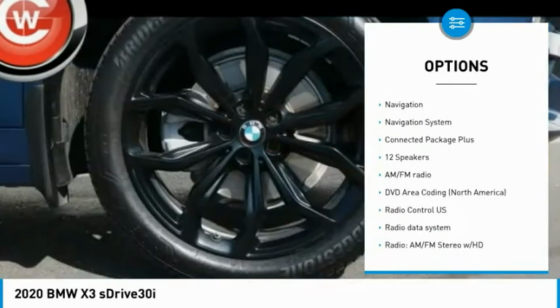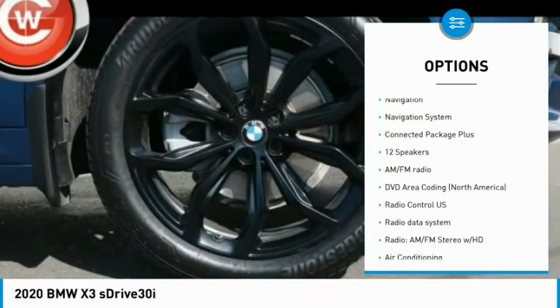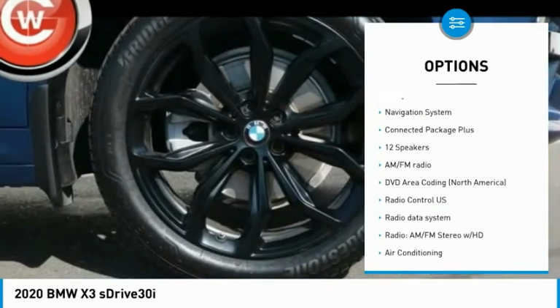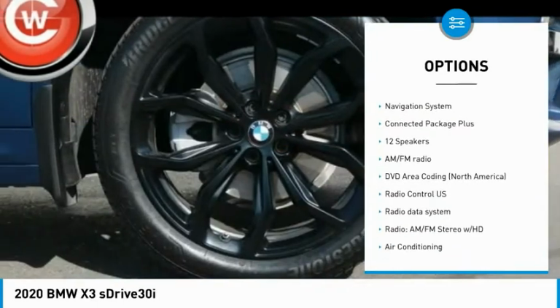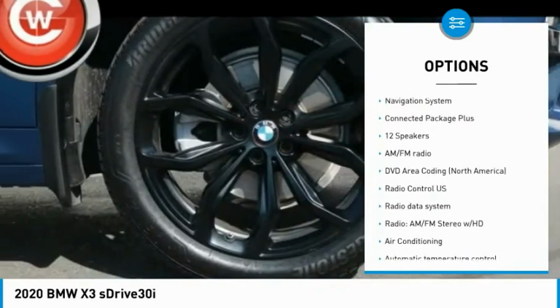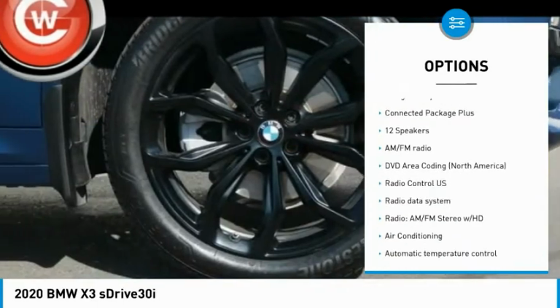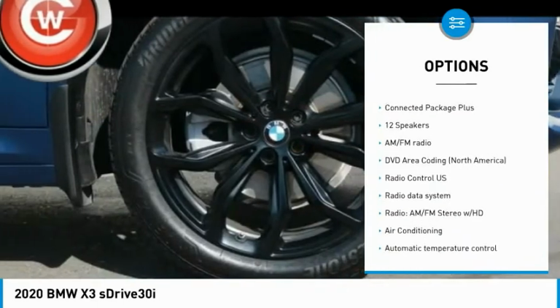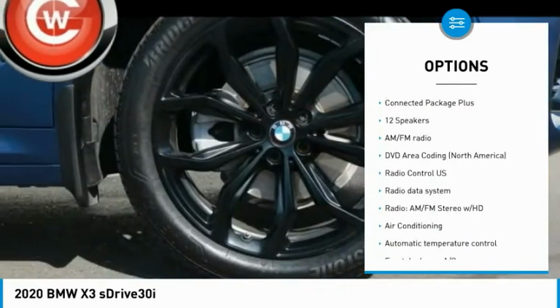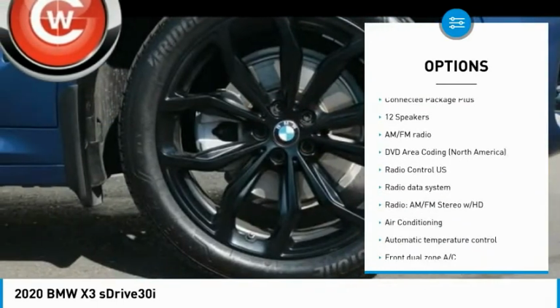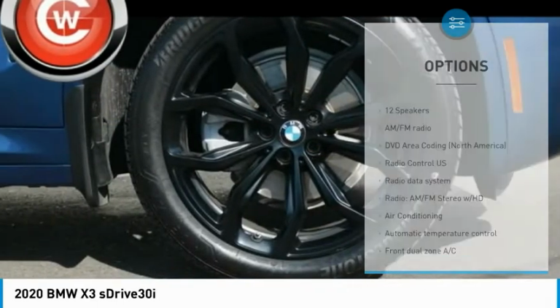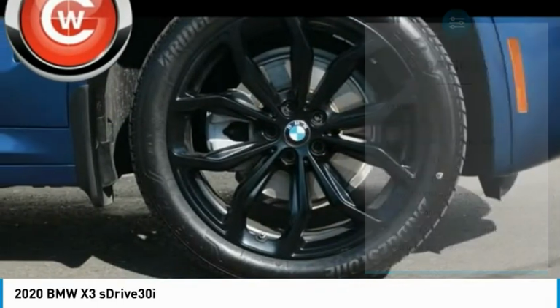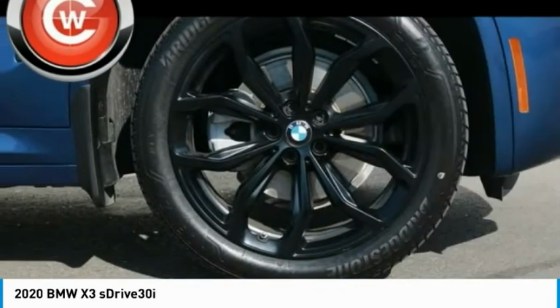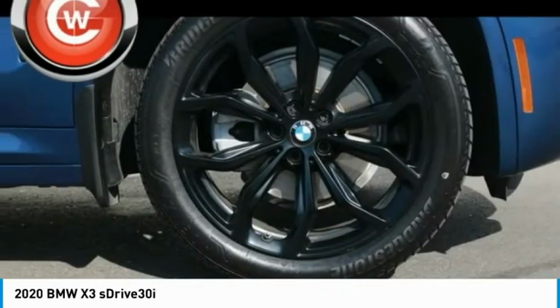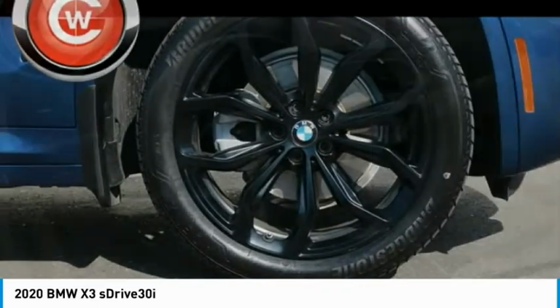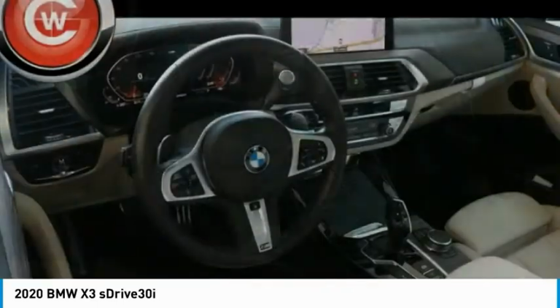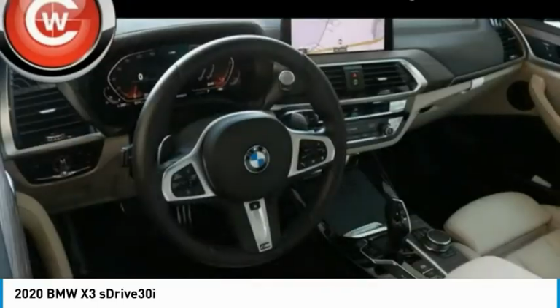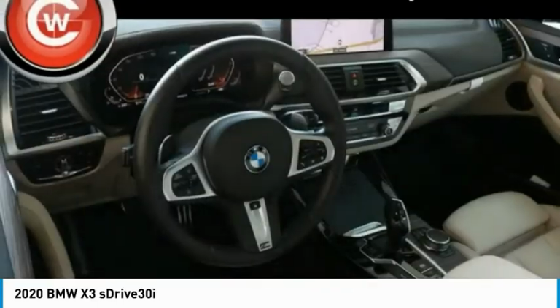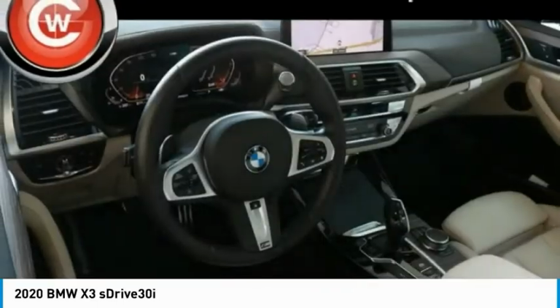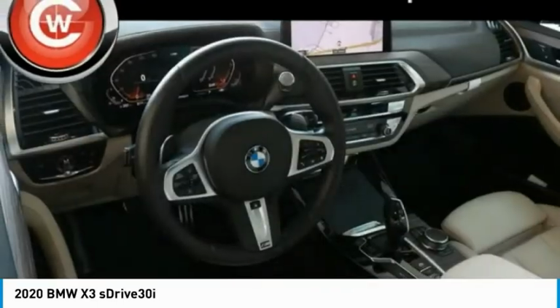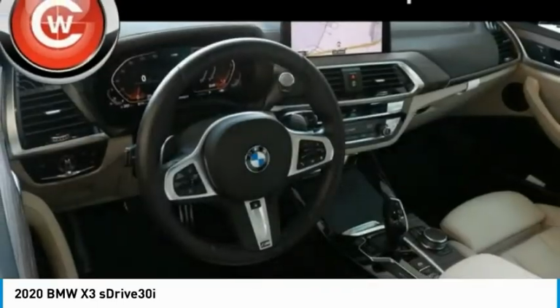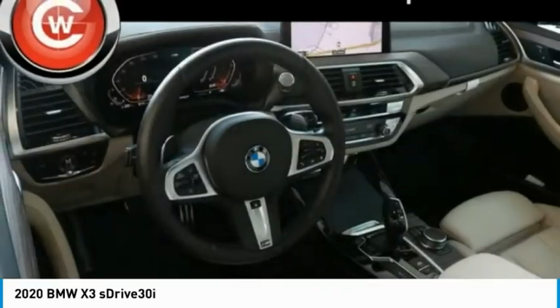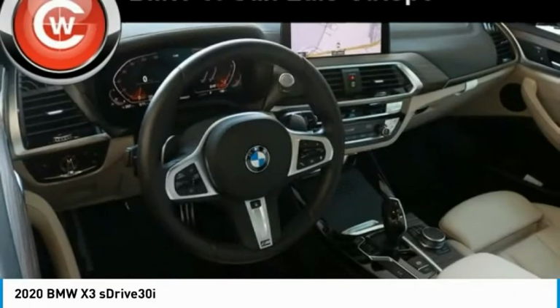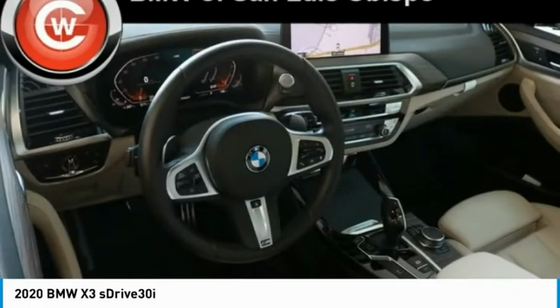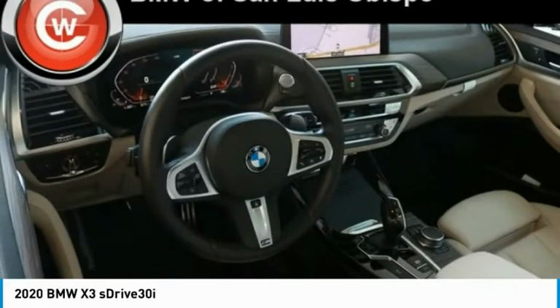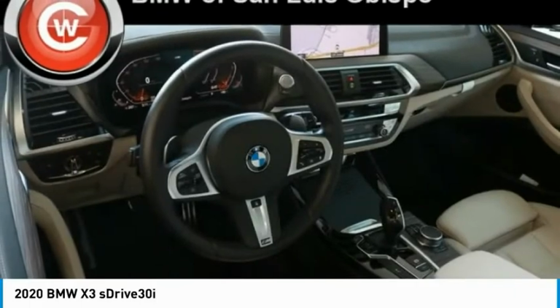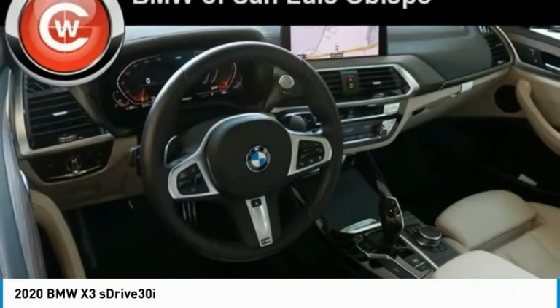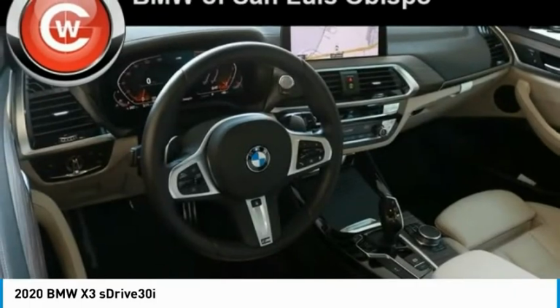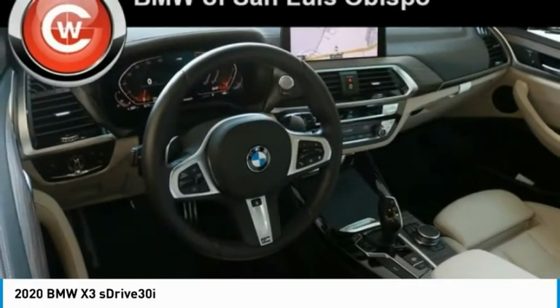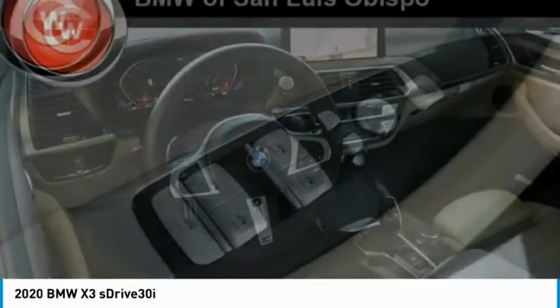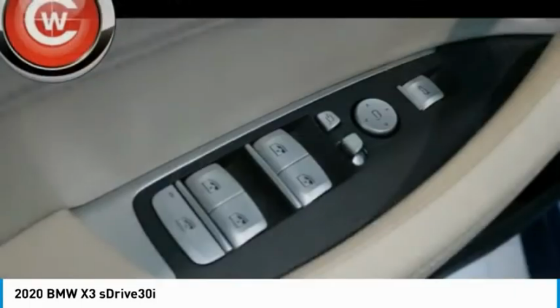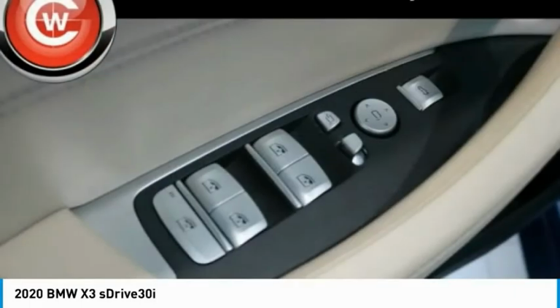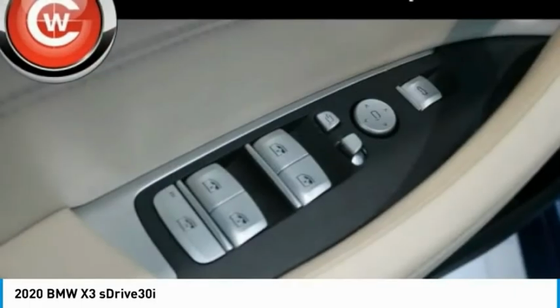Fog lights, four-wheel disc brakes, rain-sensing wipers, speed control, rear window defroster.